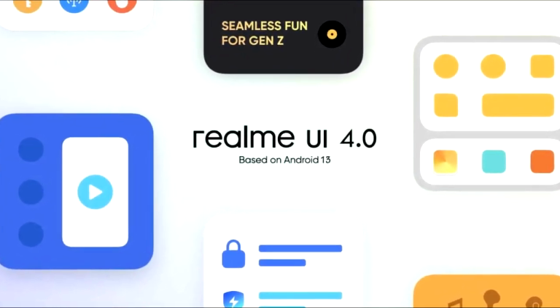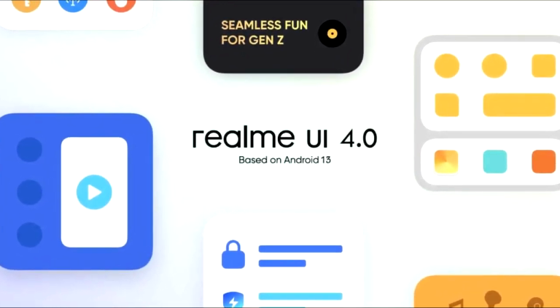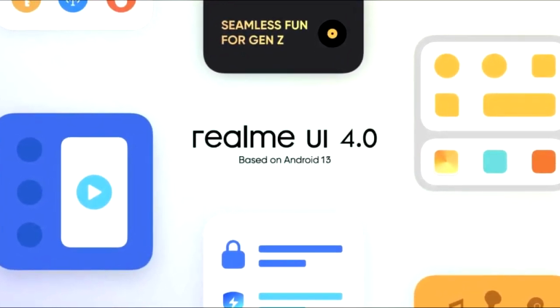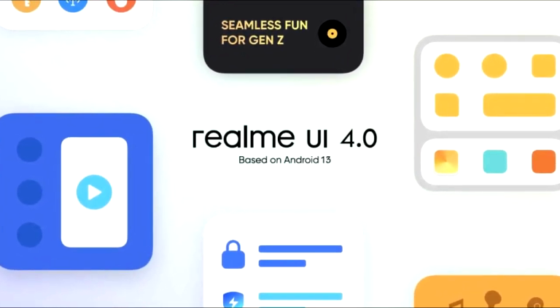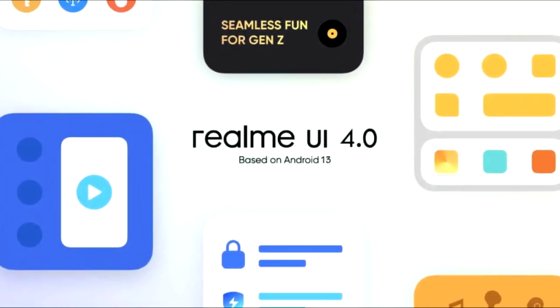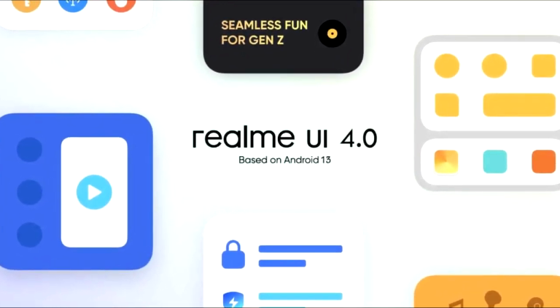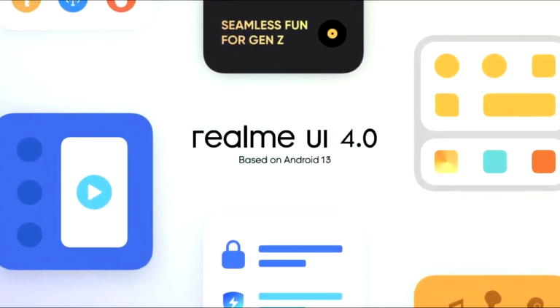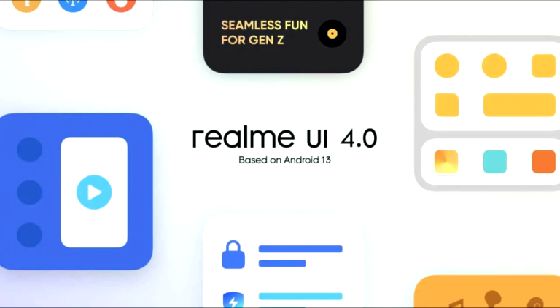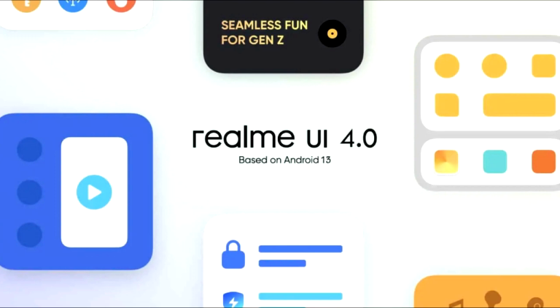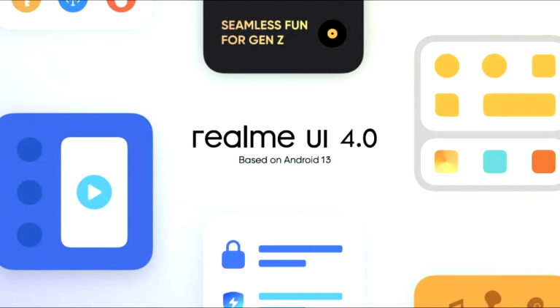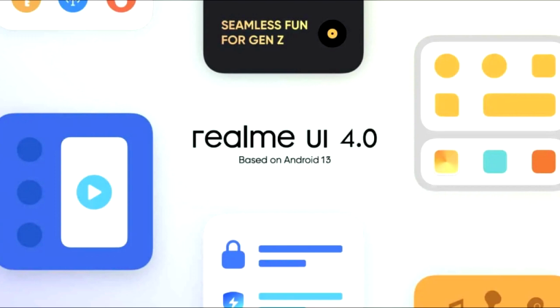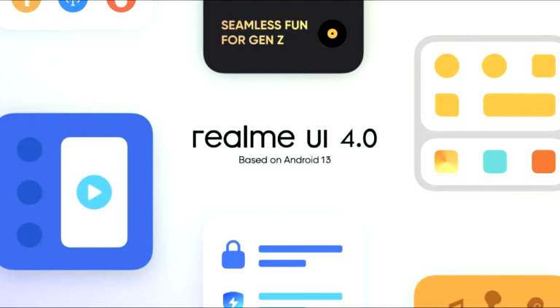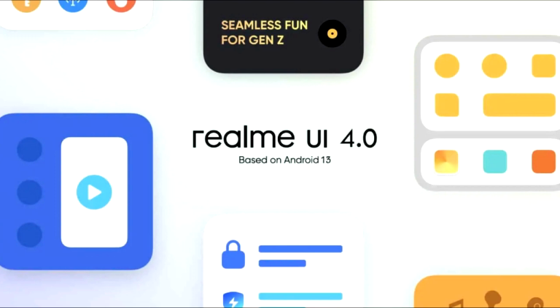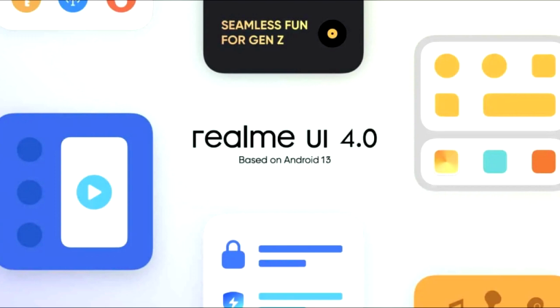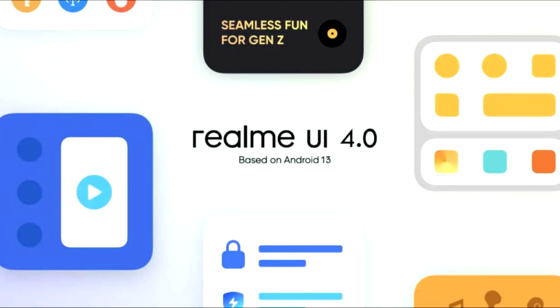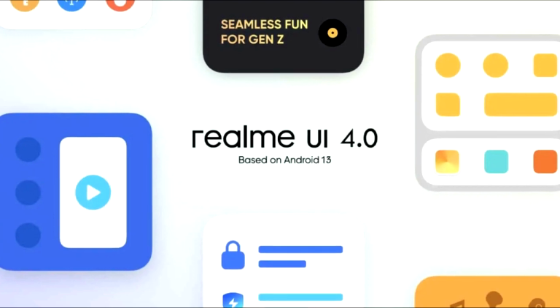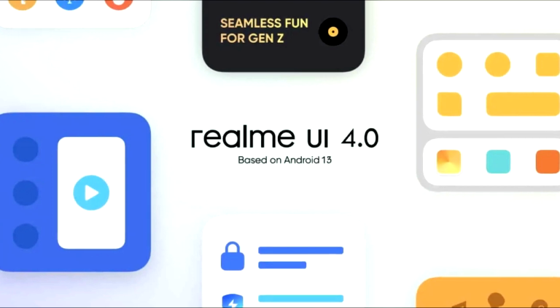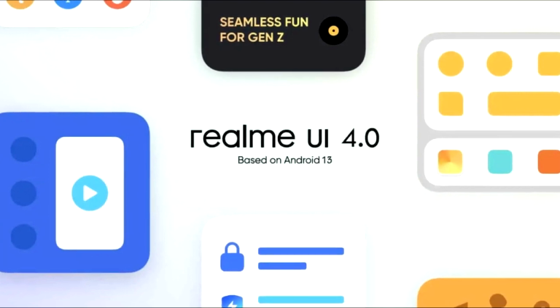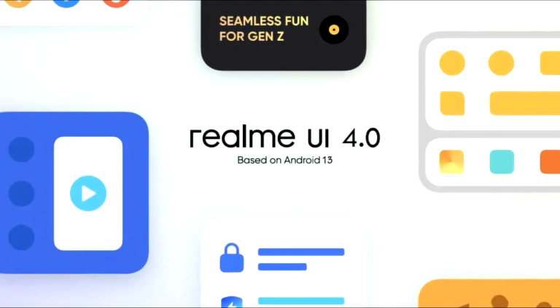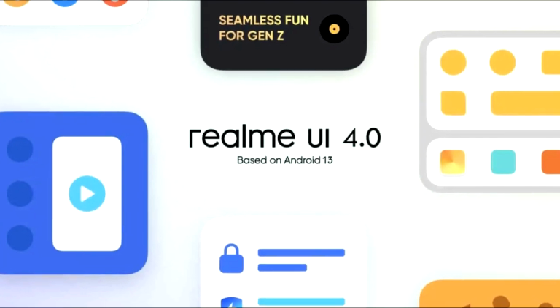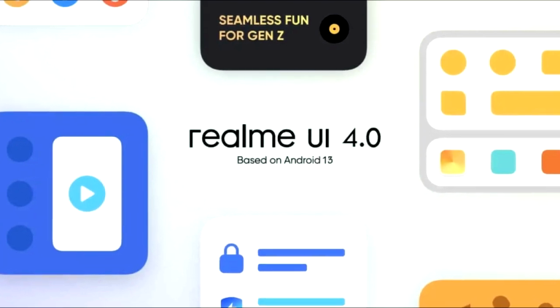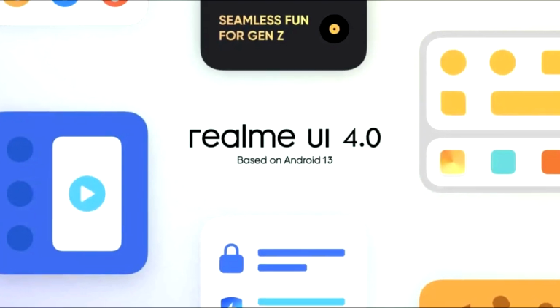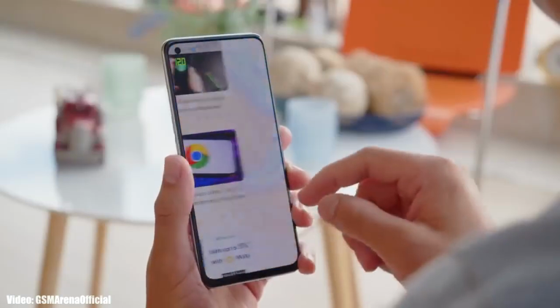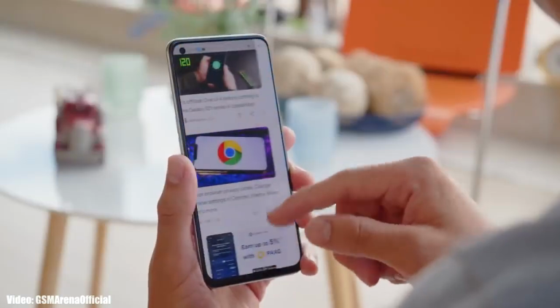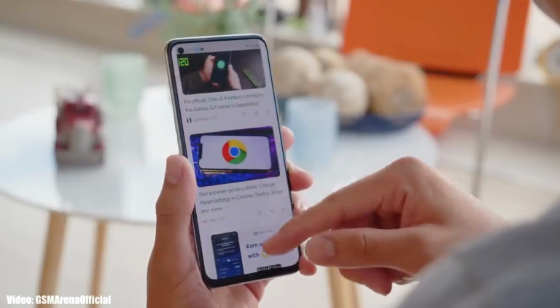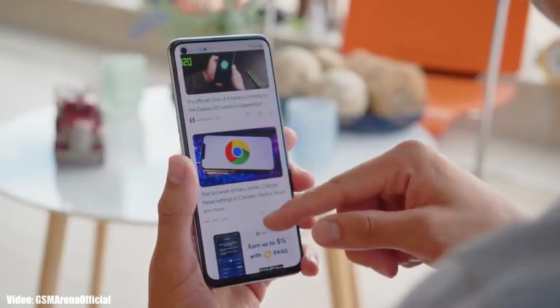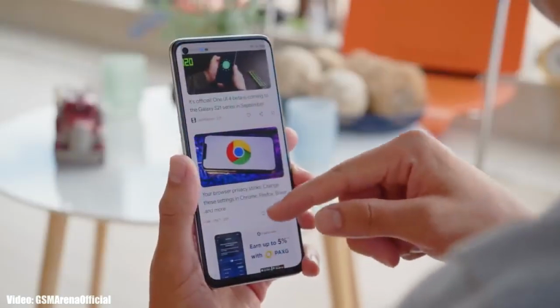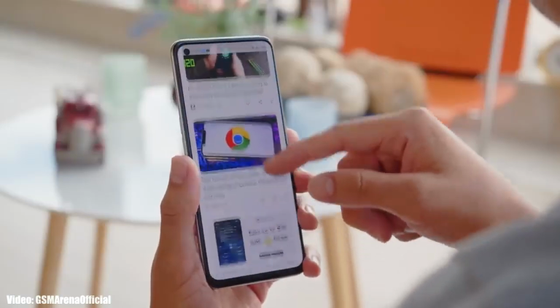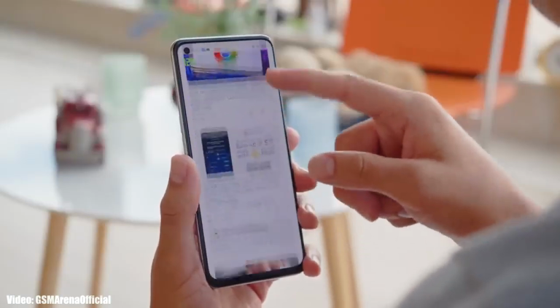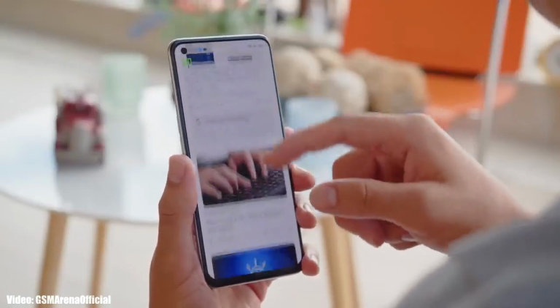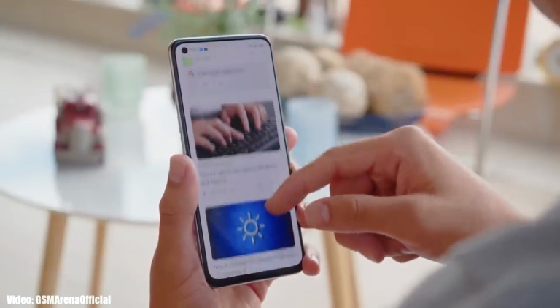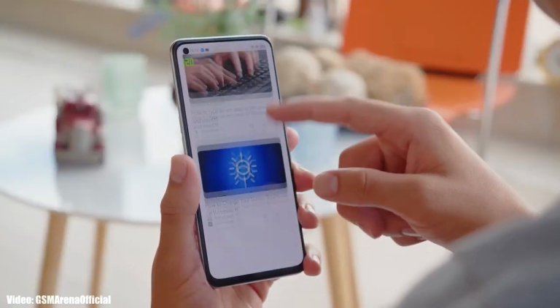Realme UI 4.0 is currently under development, so there isn't much to share yet, but you can expect new enhancements in the UI and features based on Android 13.